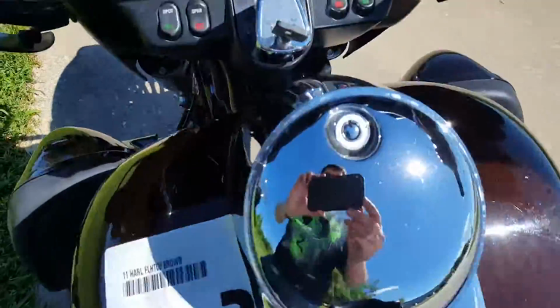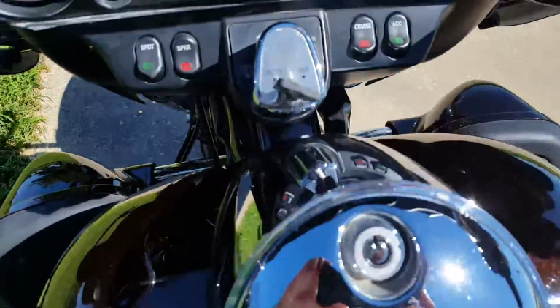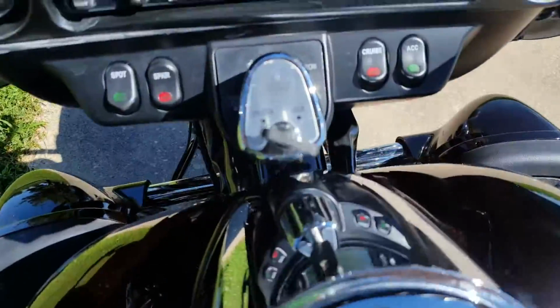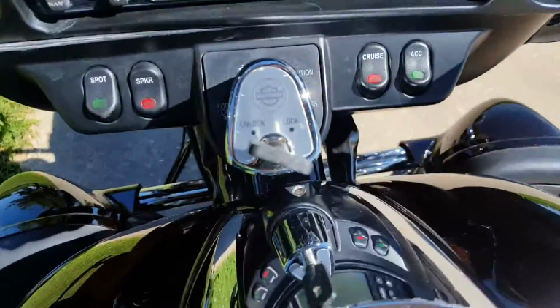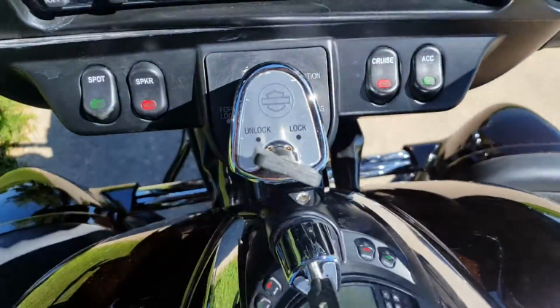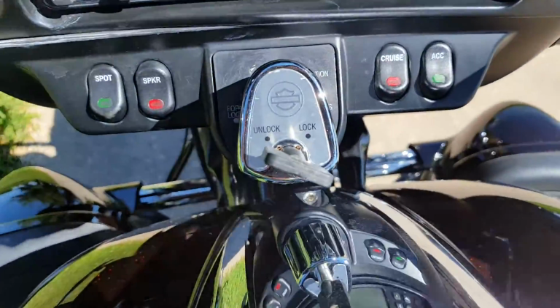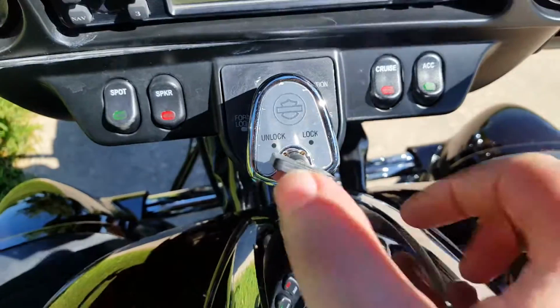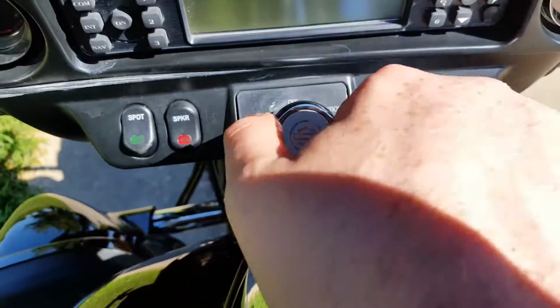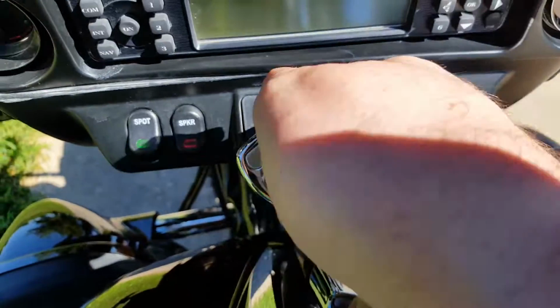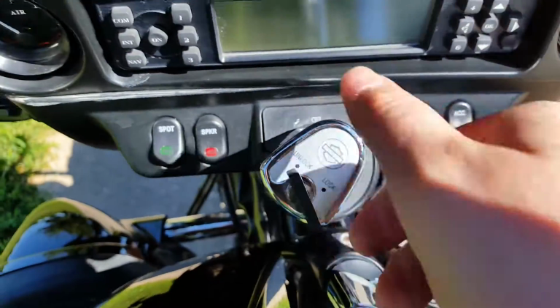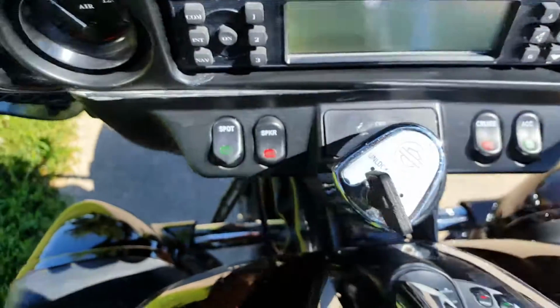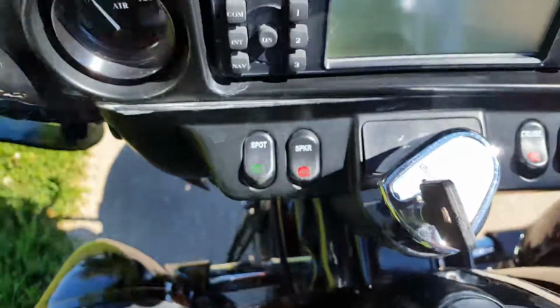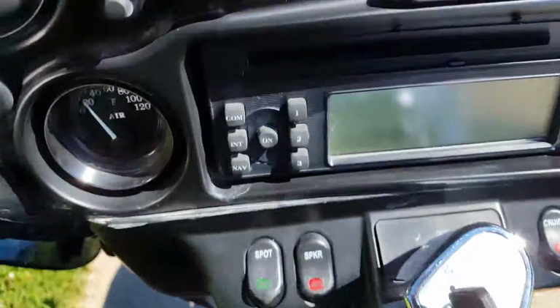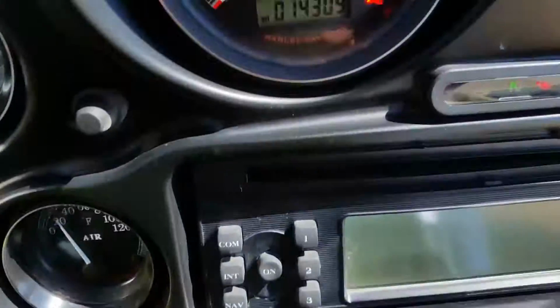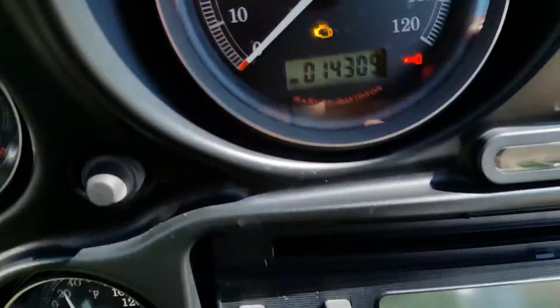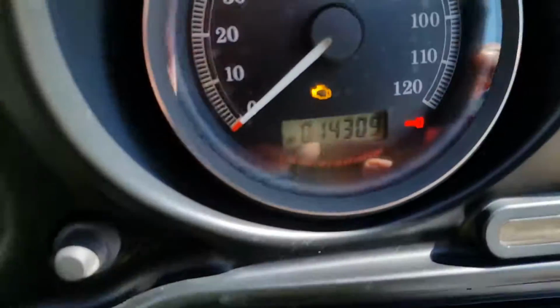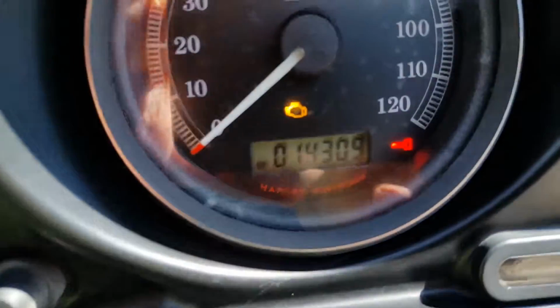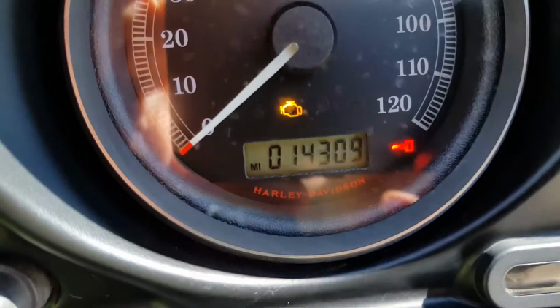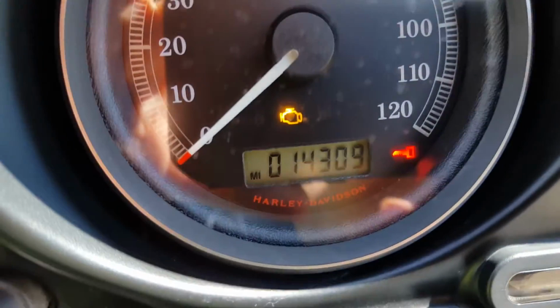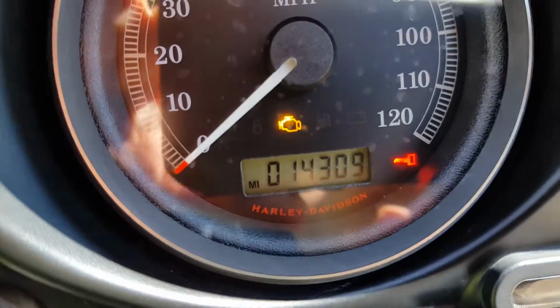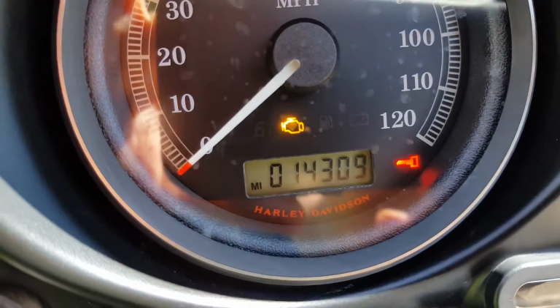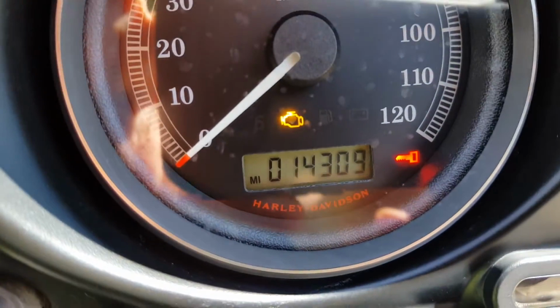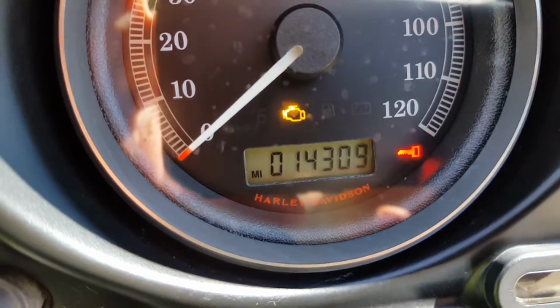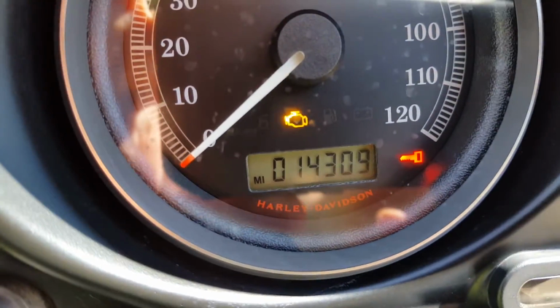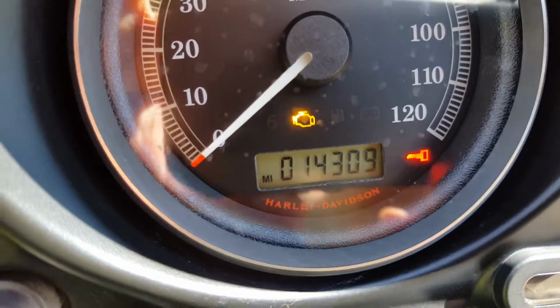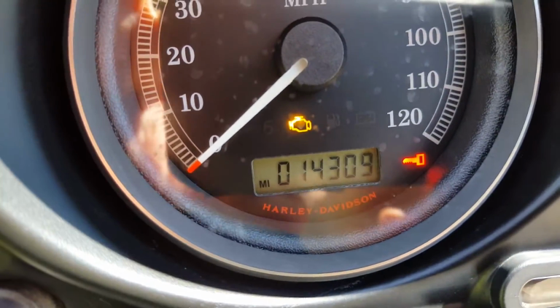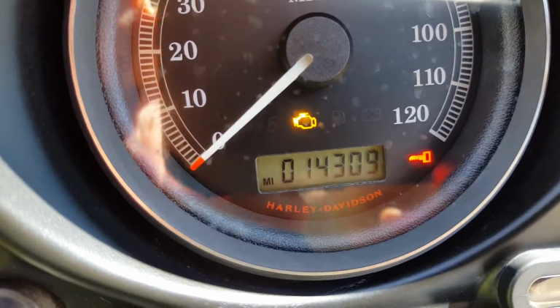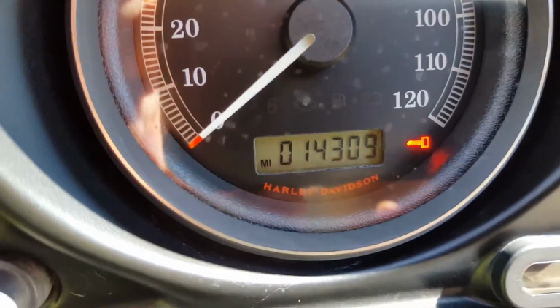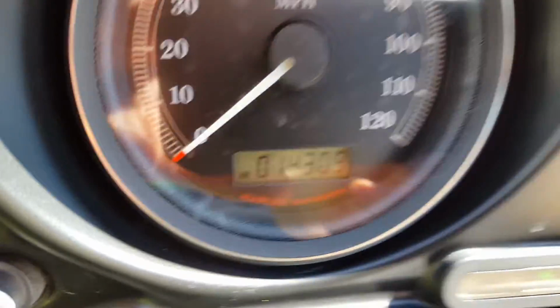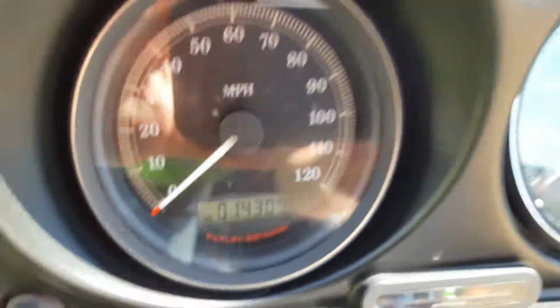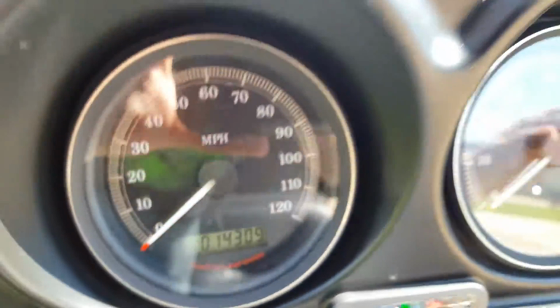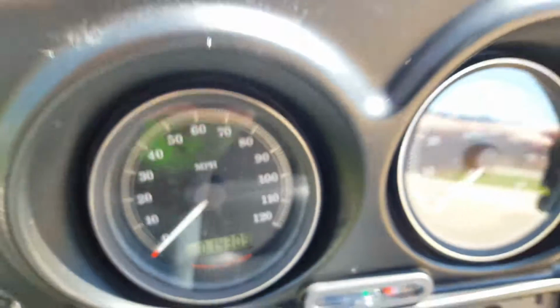This unit does have a key. It has 14,309 miles and it does run and drive.